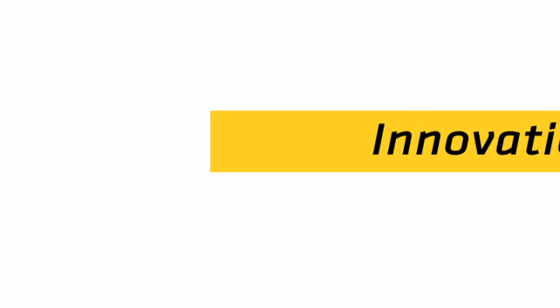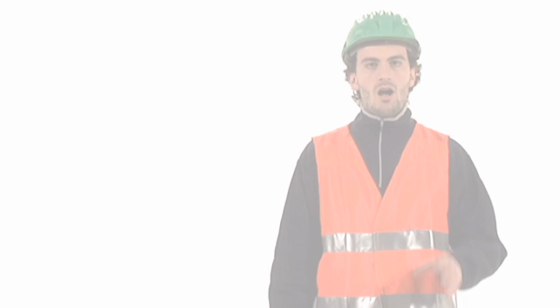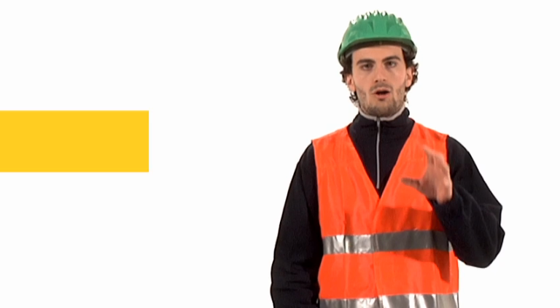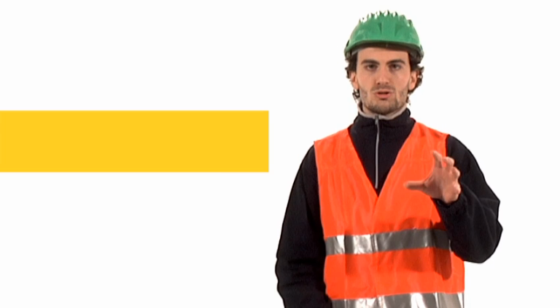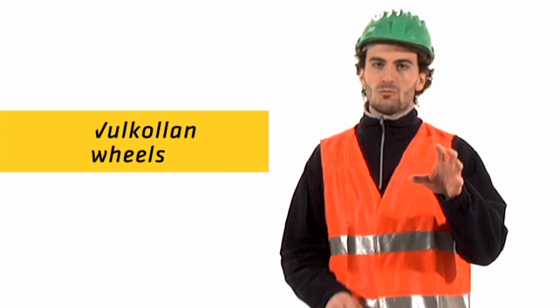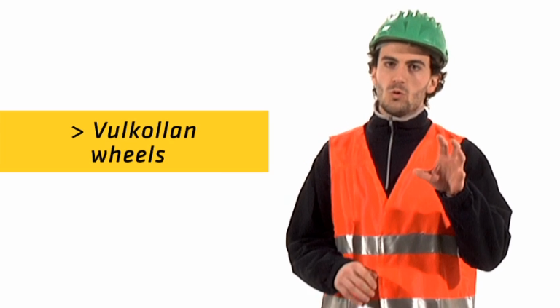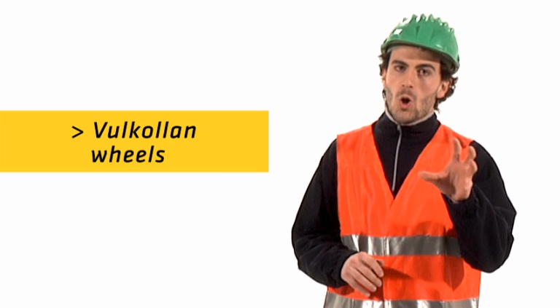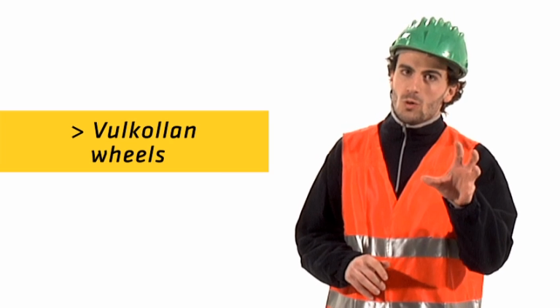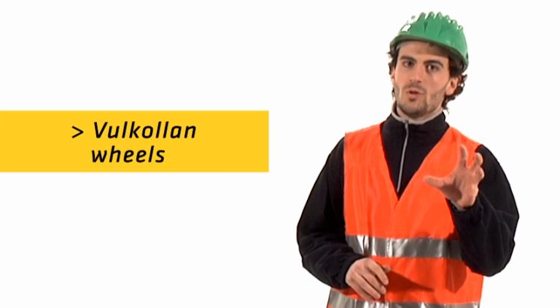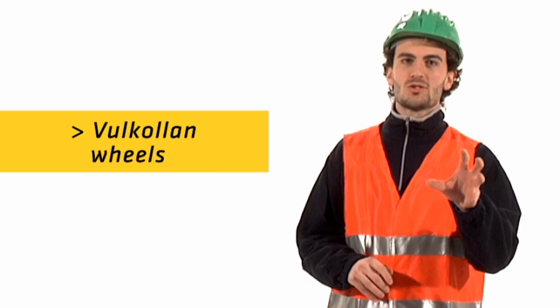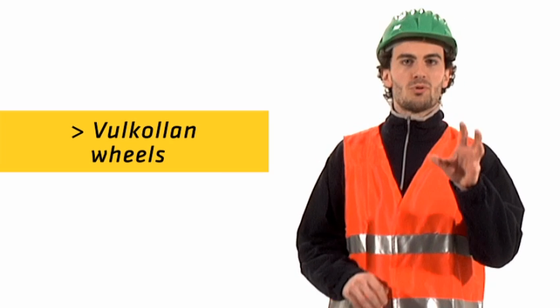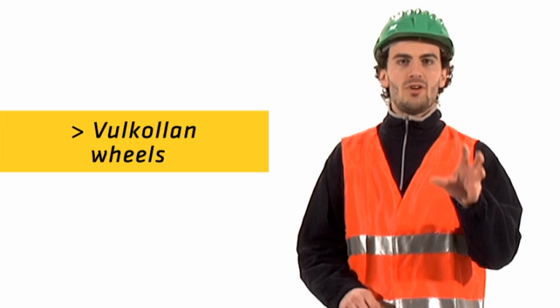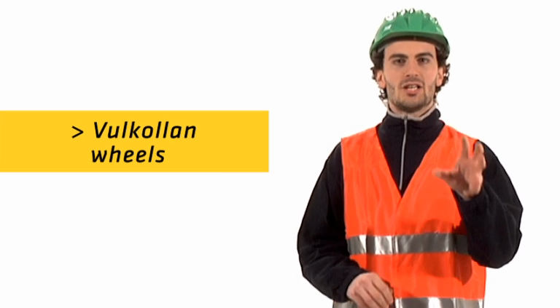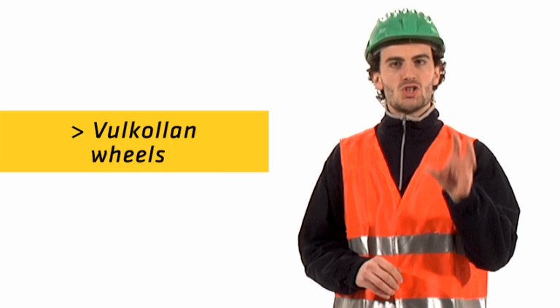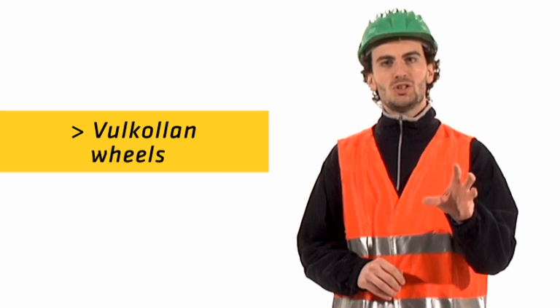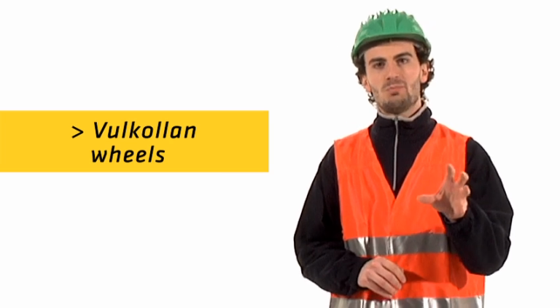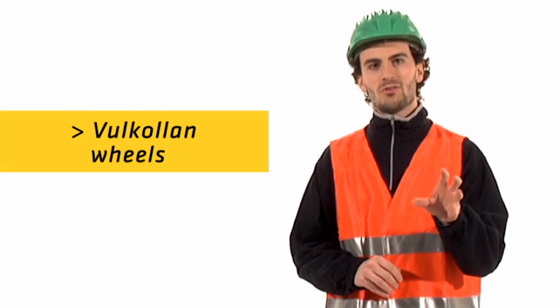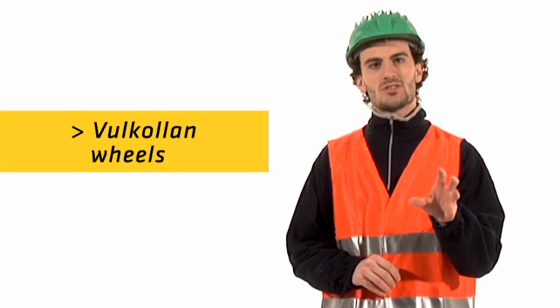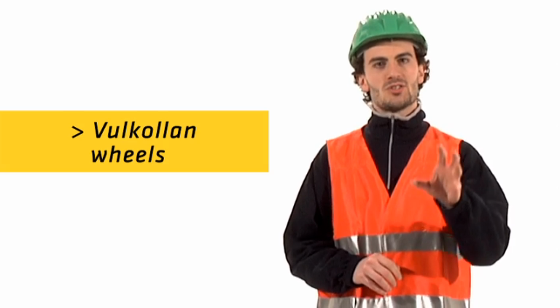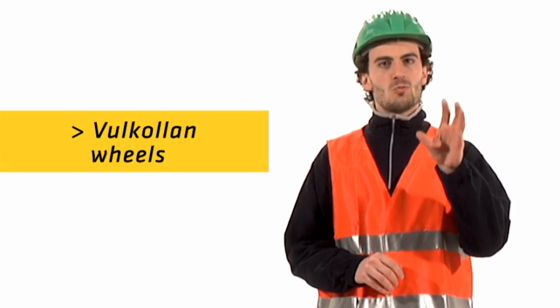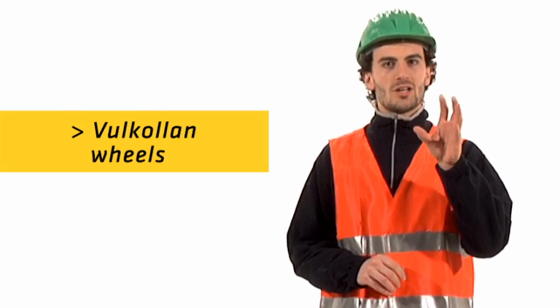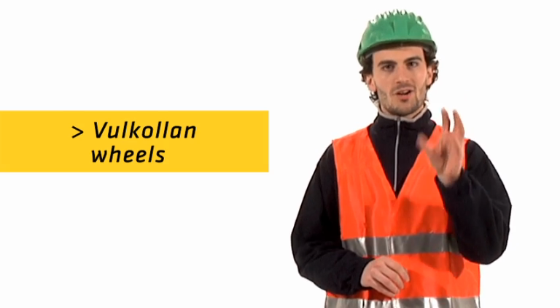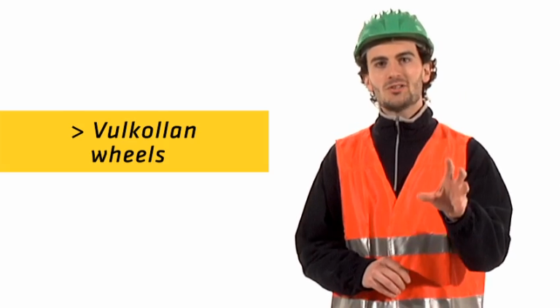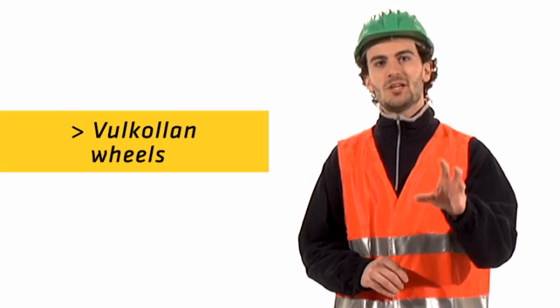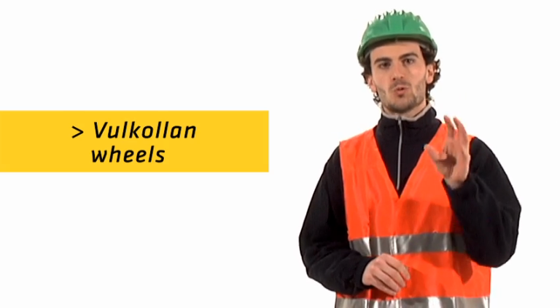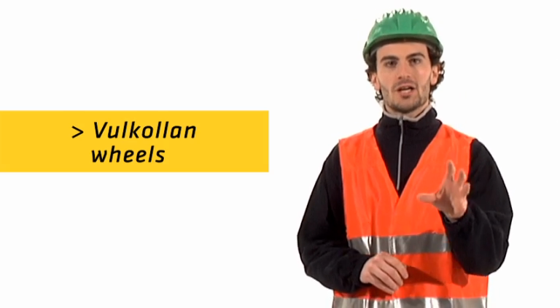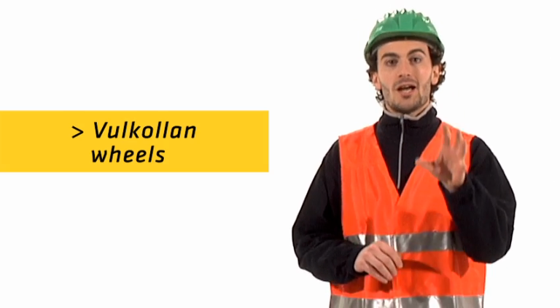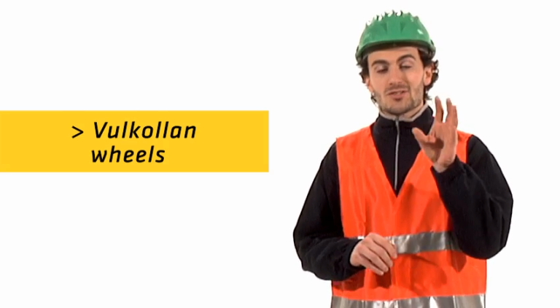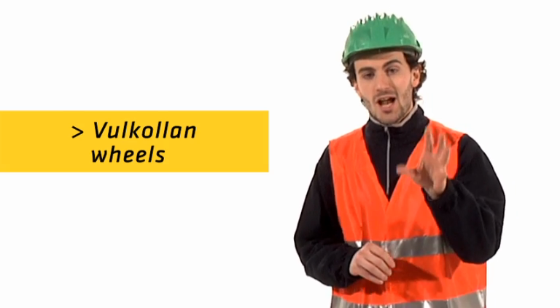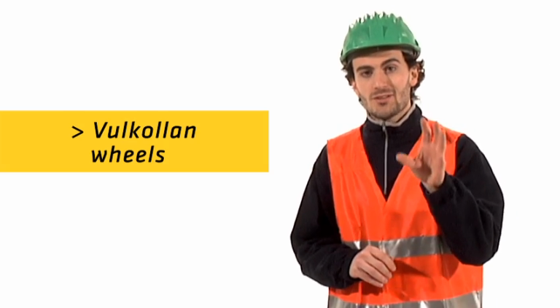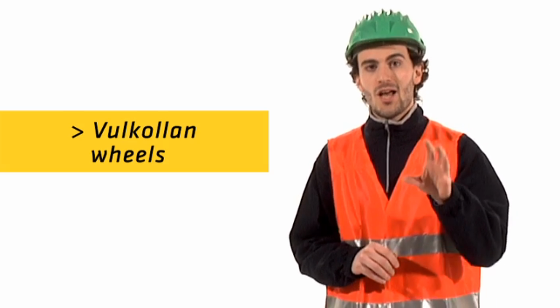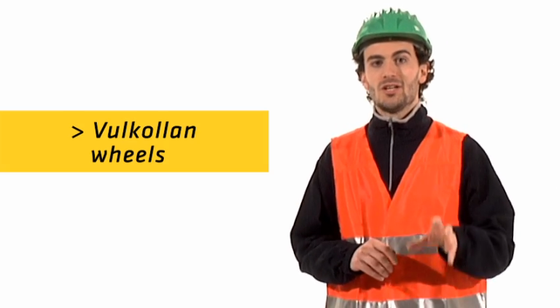AutoSat Vulconer wheels provide agility and performance while guaranteeing quick and silent handling.